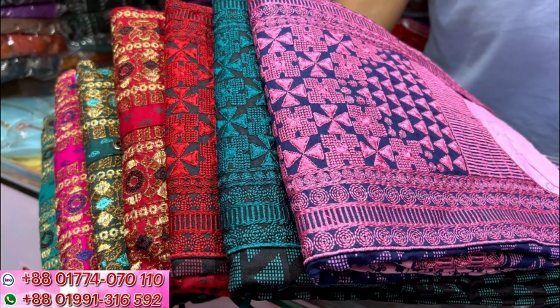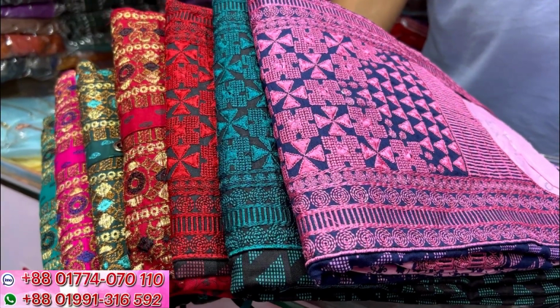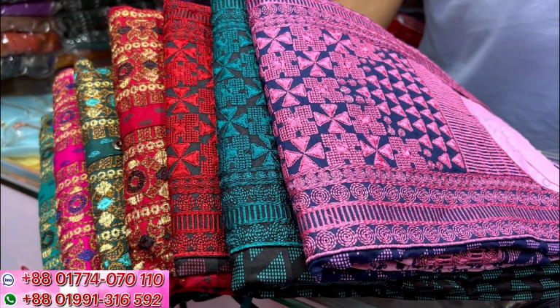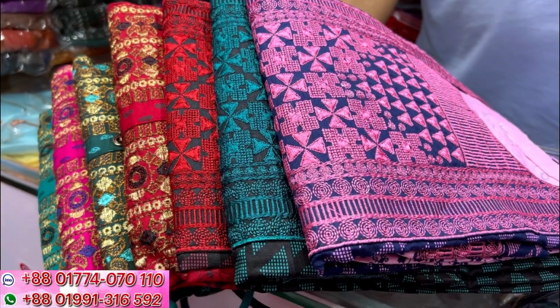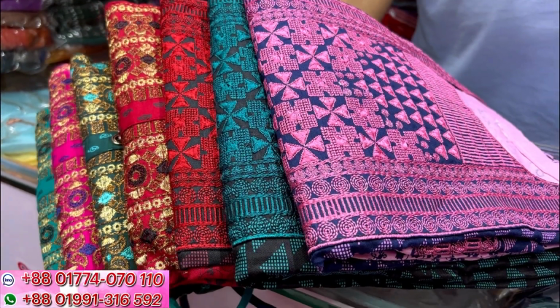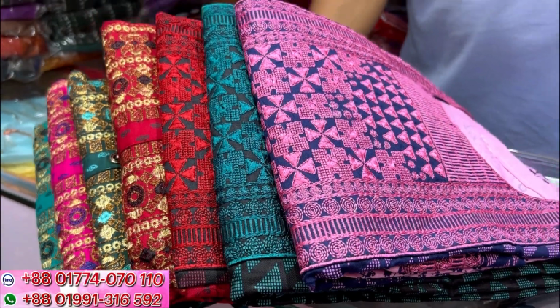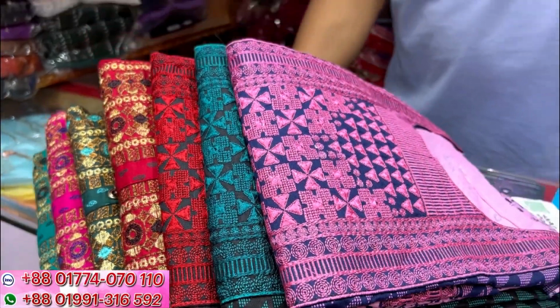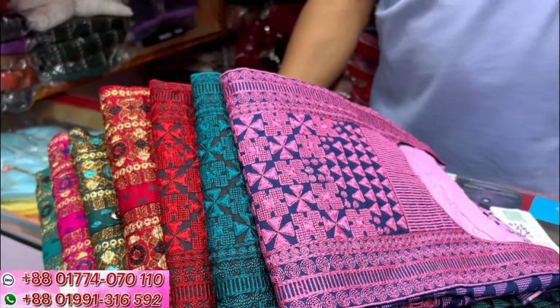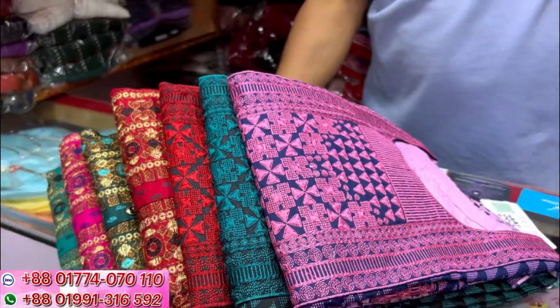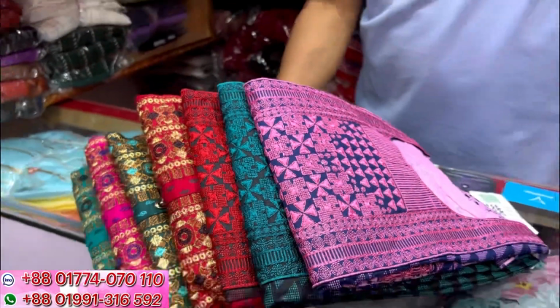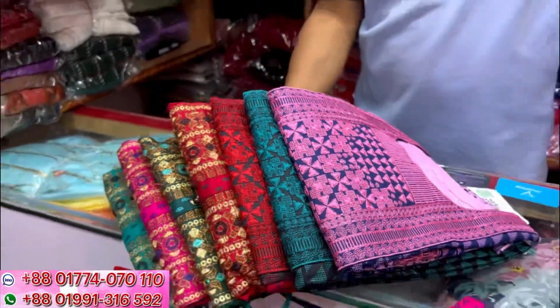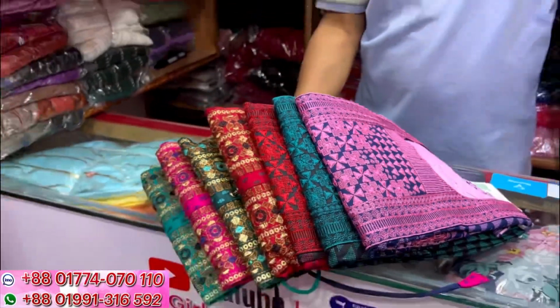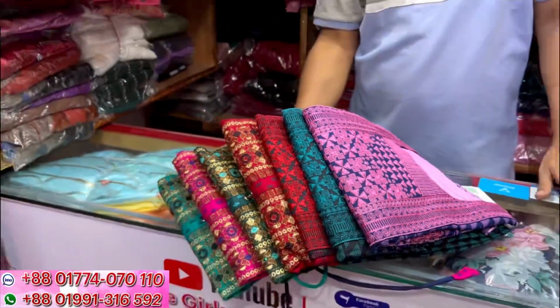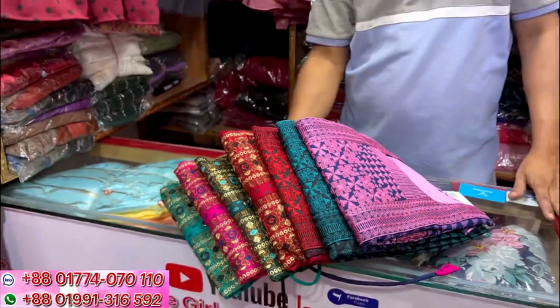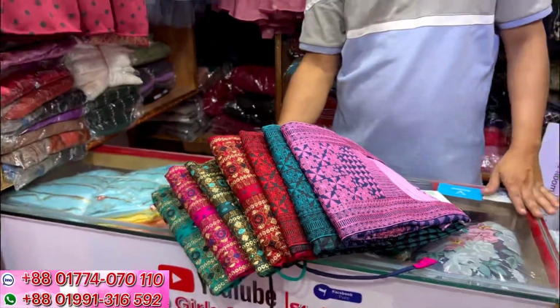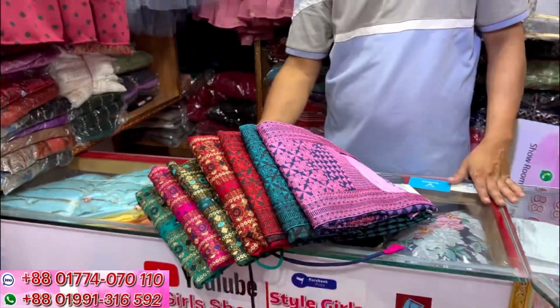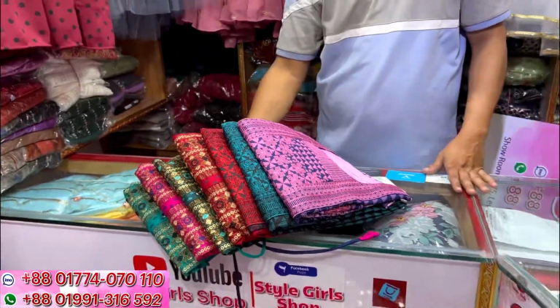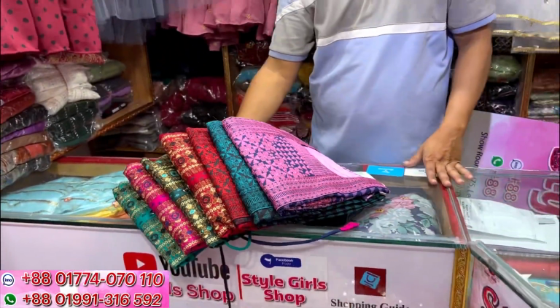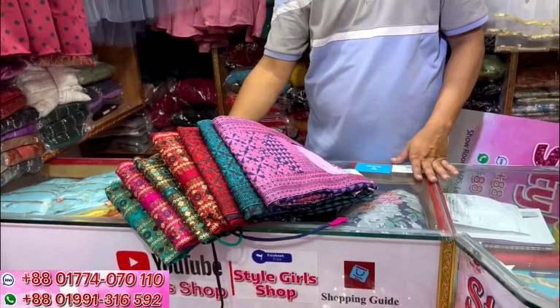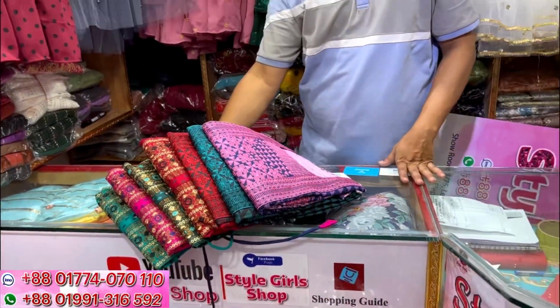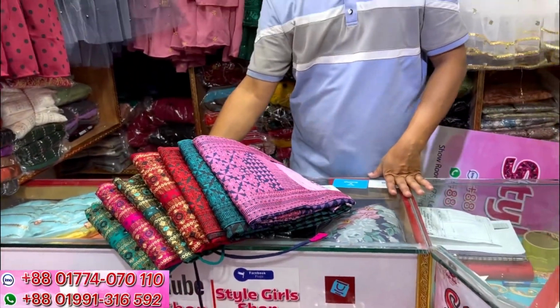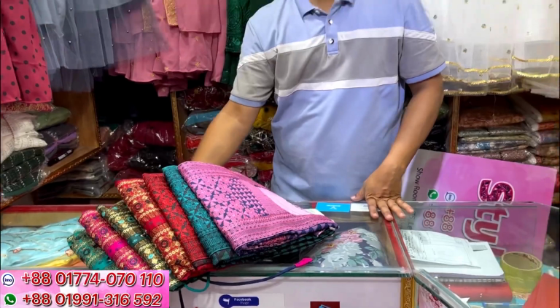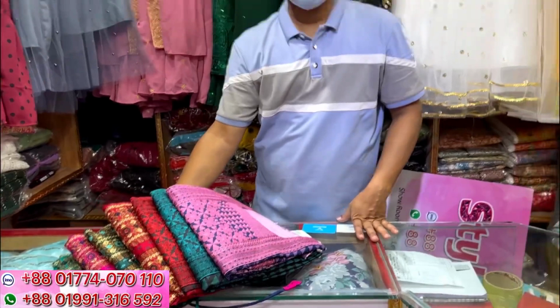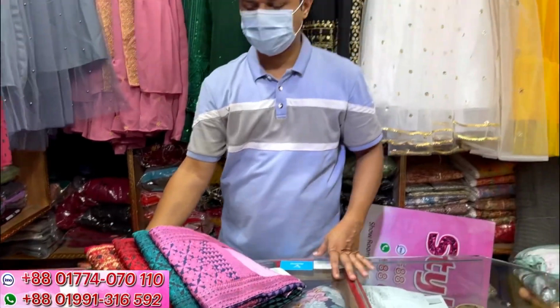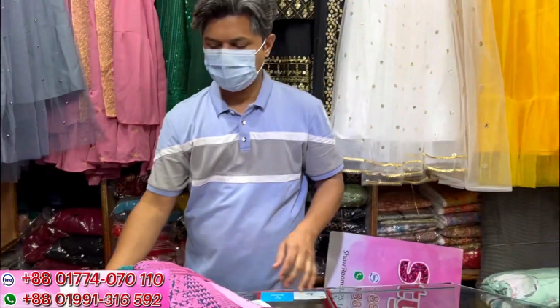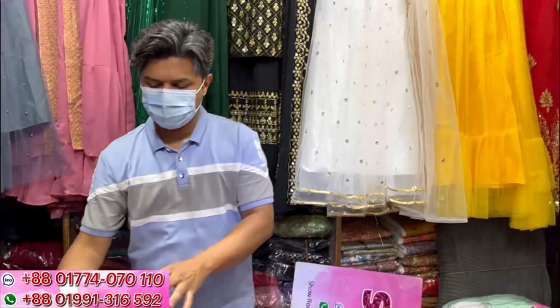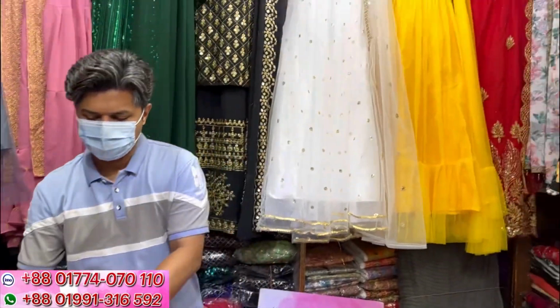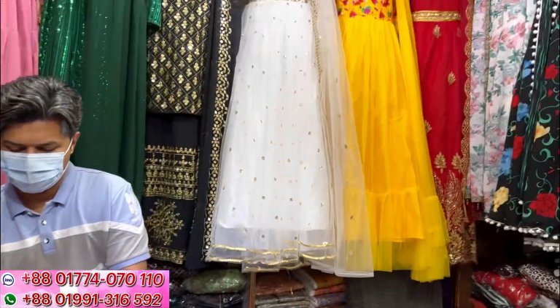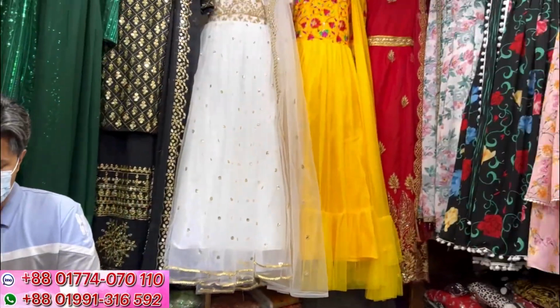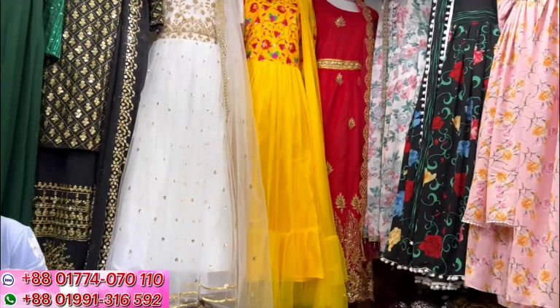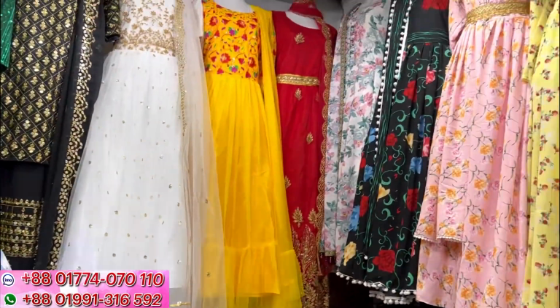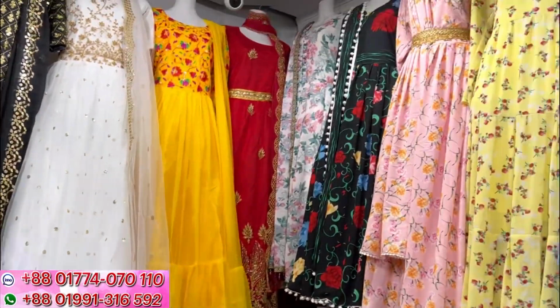Assalamualaikum! Welcome back to my channel shopping guide. I am going to show you how we are going to see our style girls.